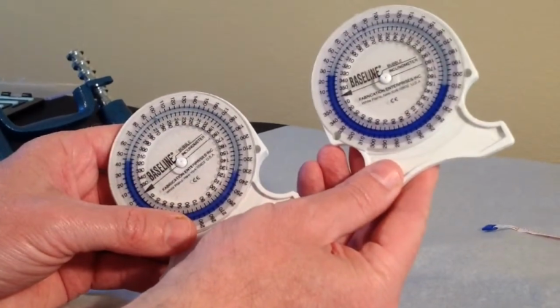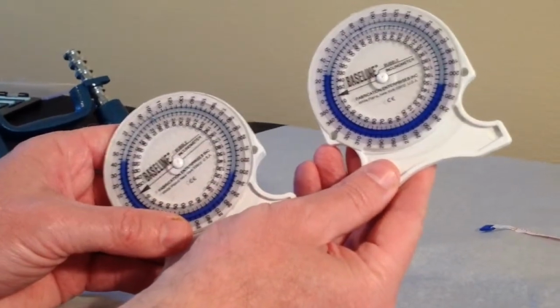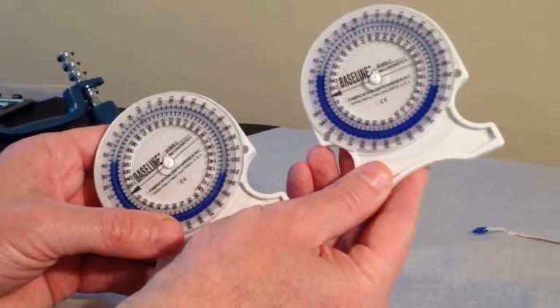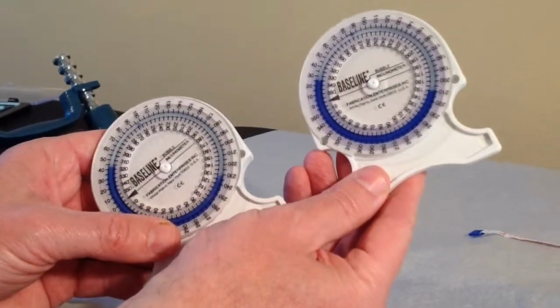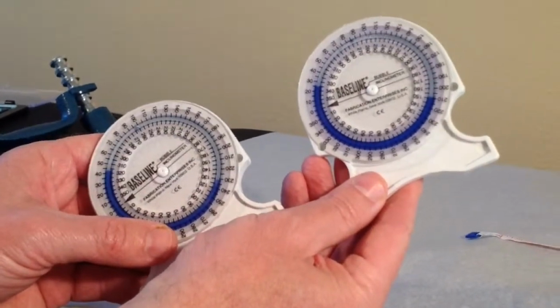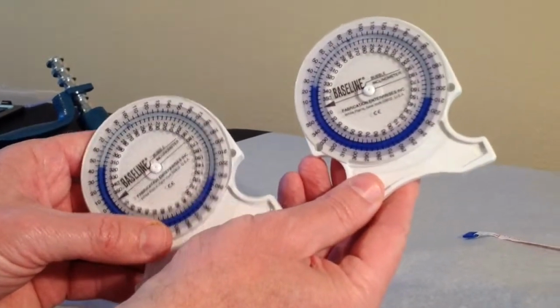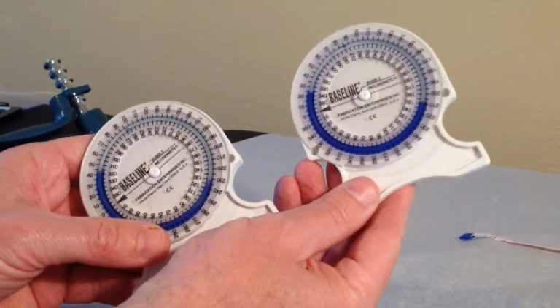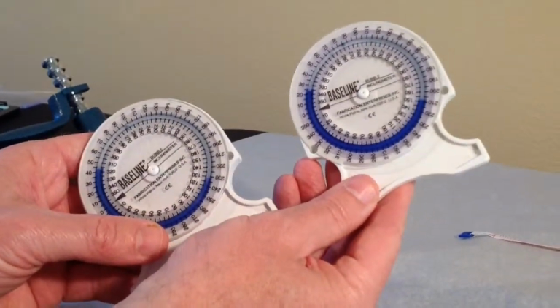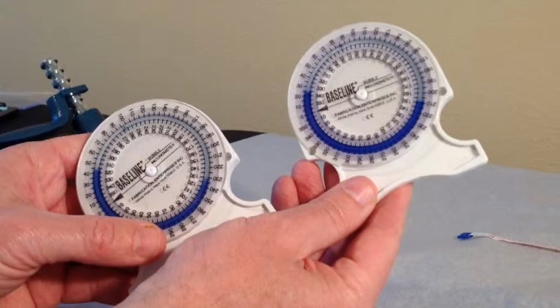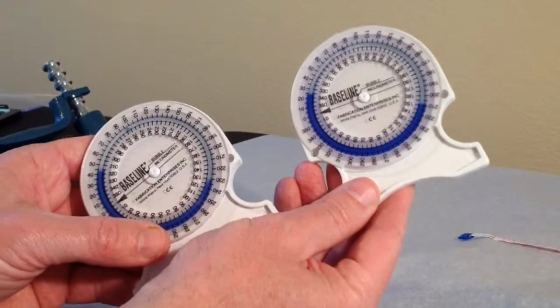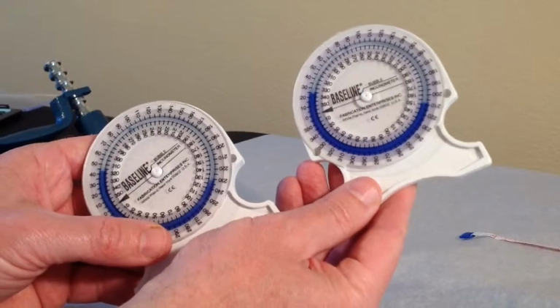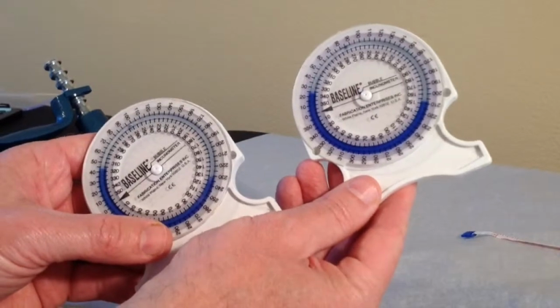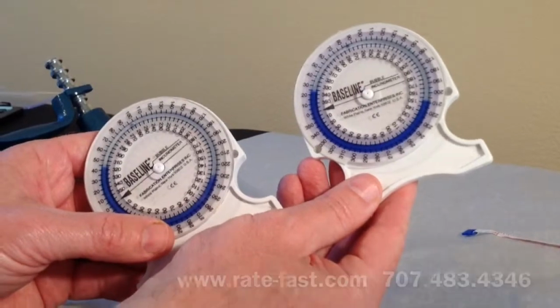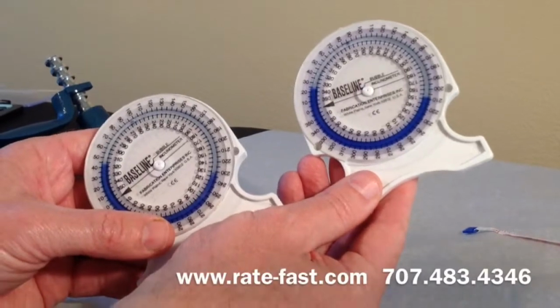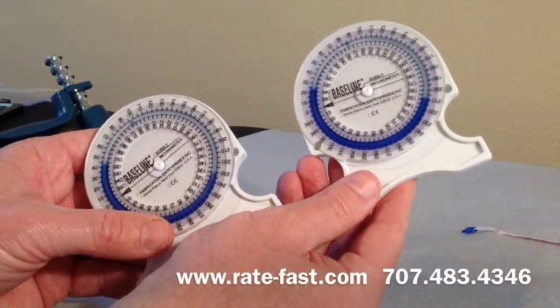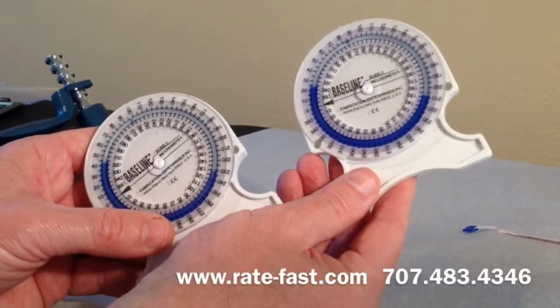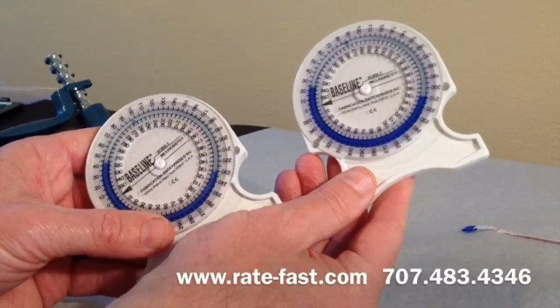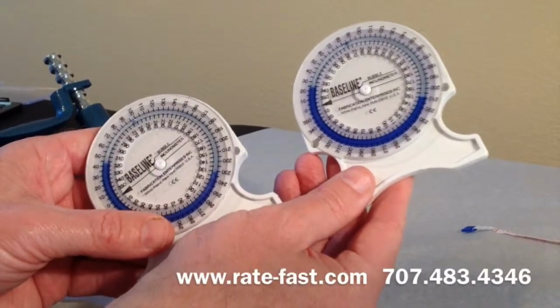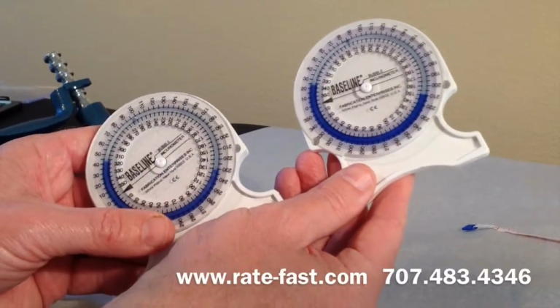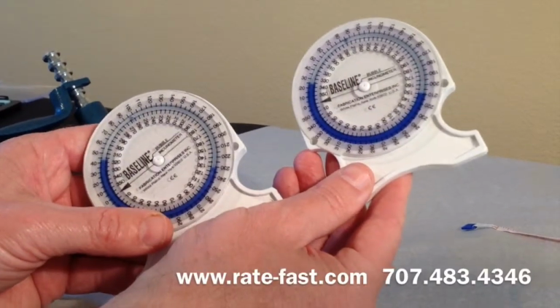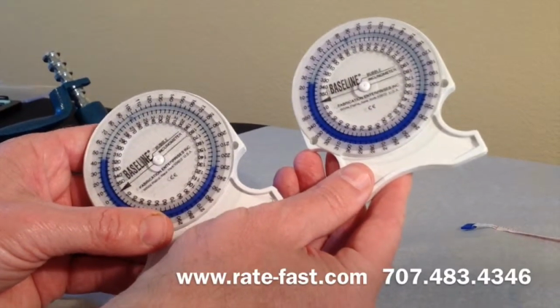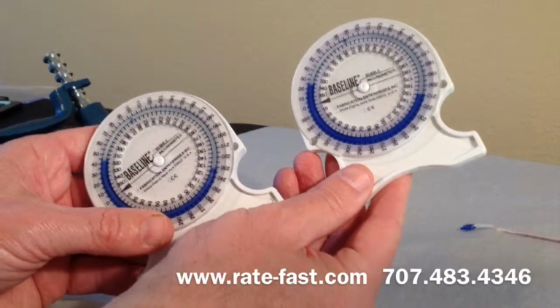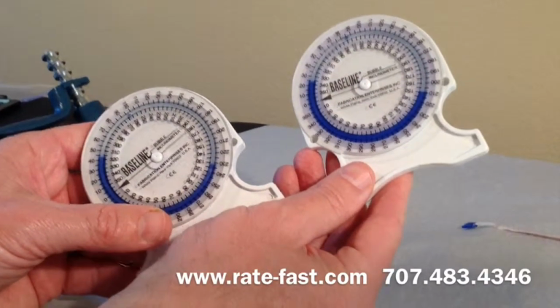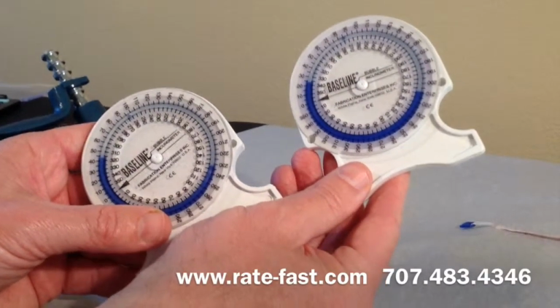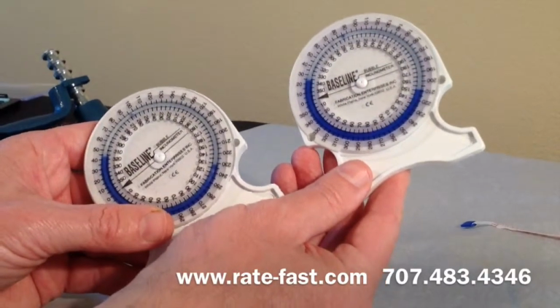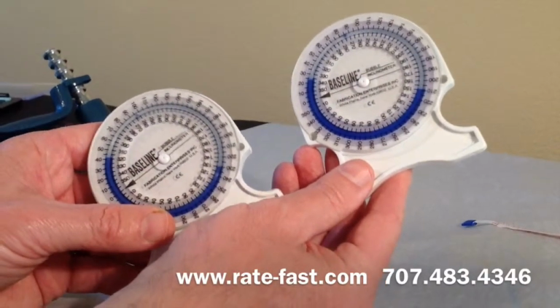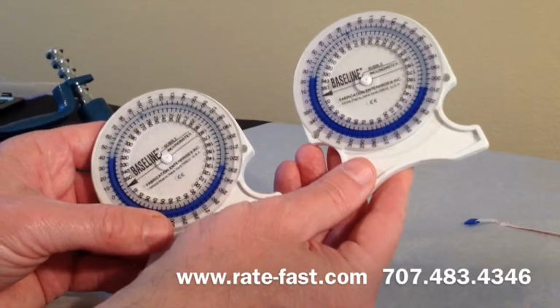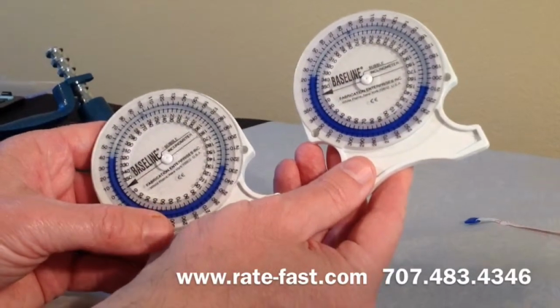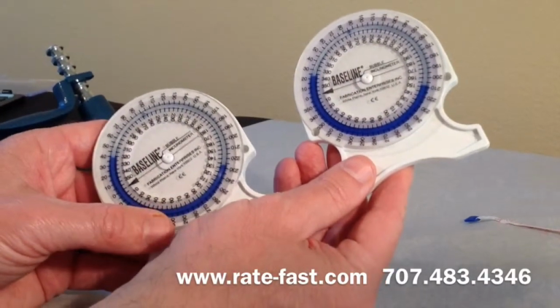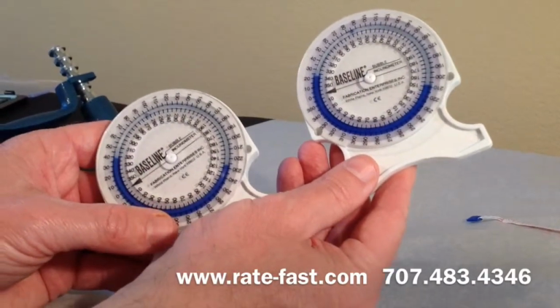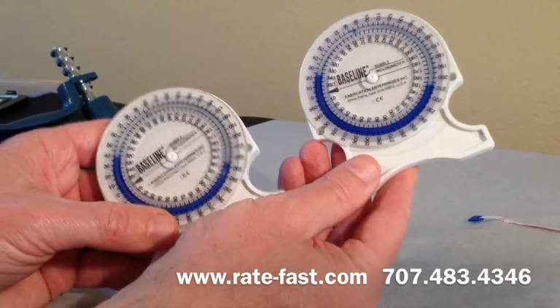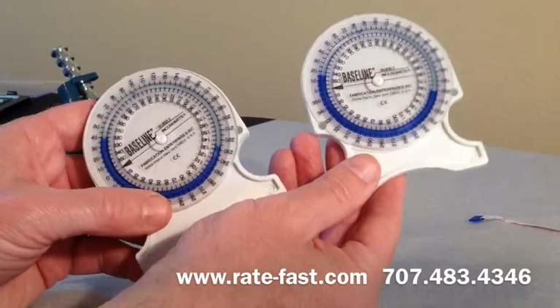We will talk about that in a future management module. Again, these are called inclinometers.